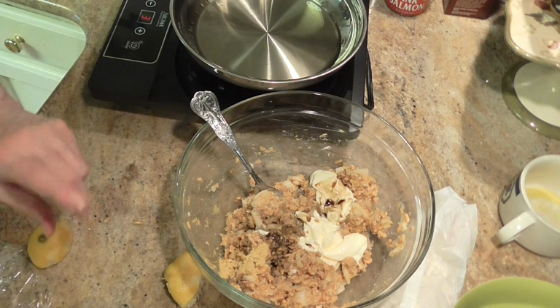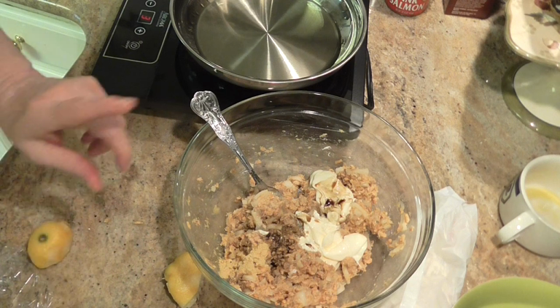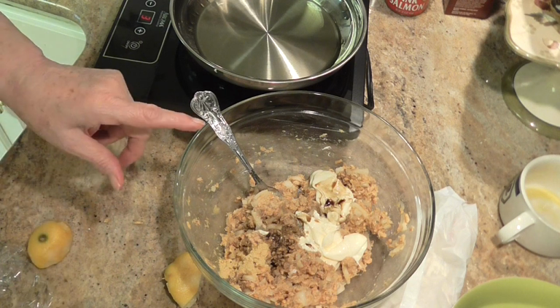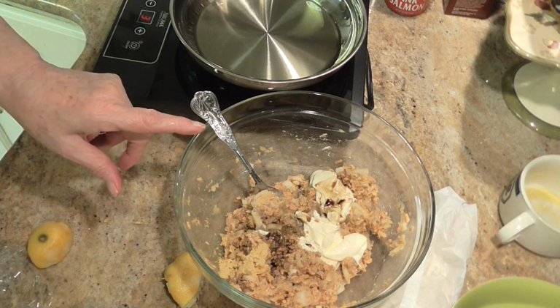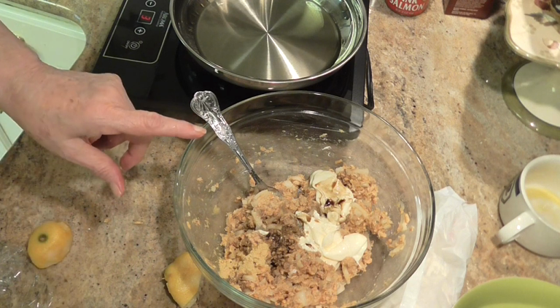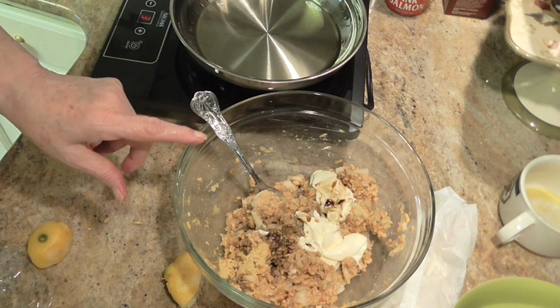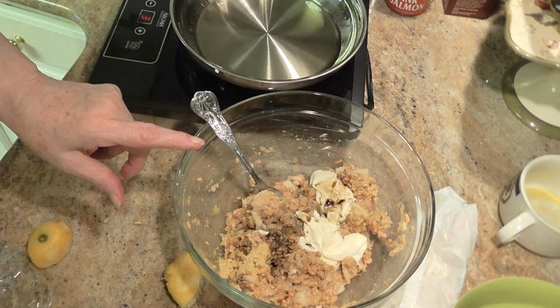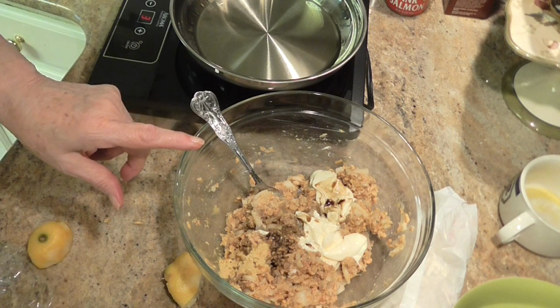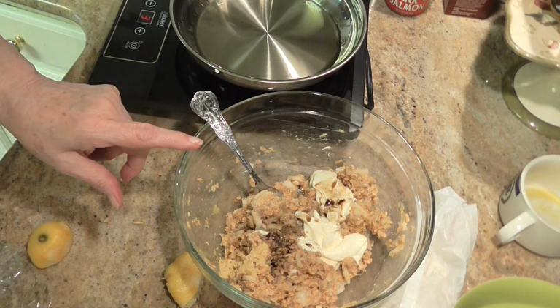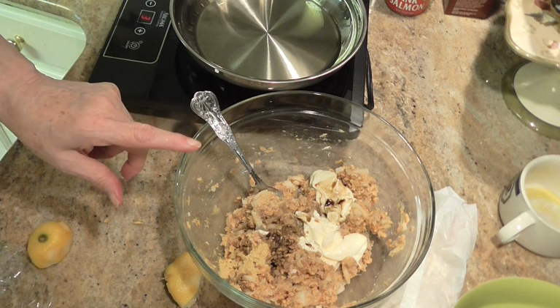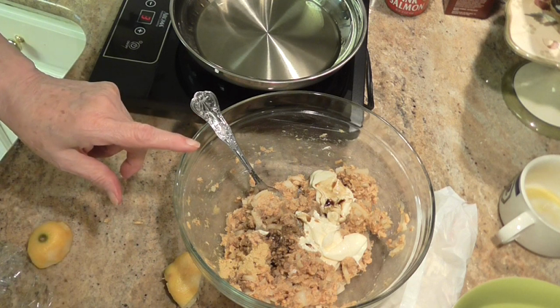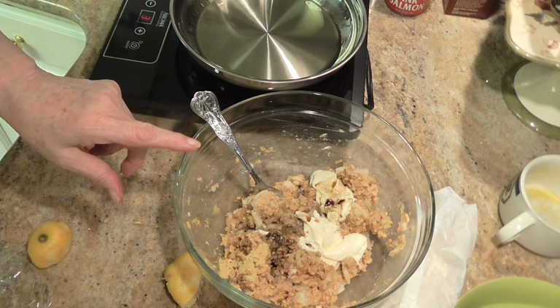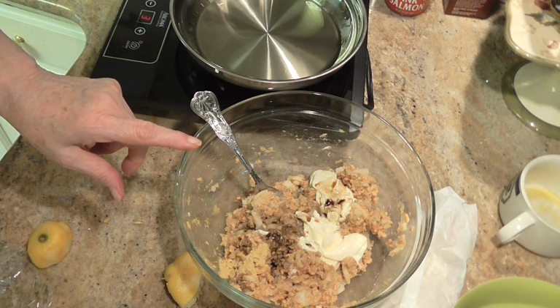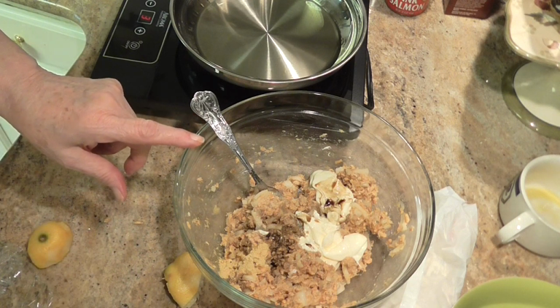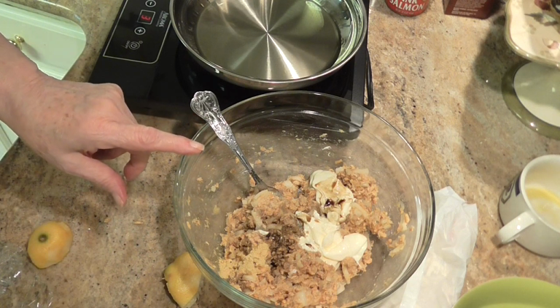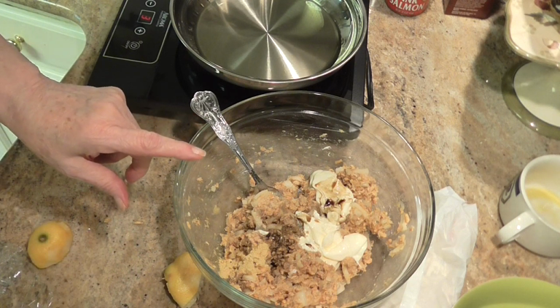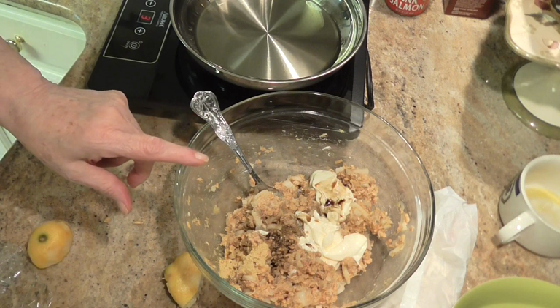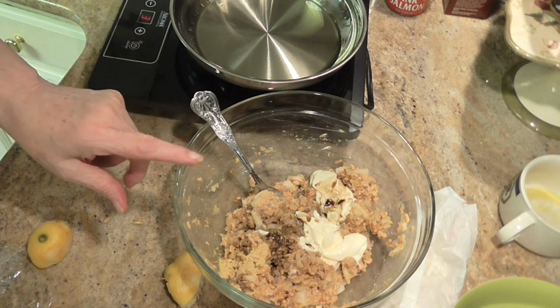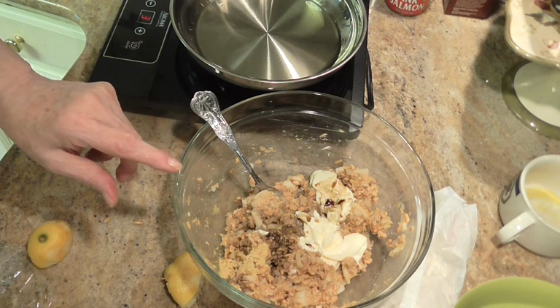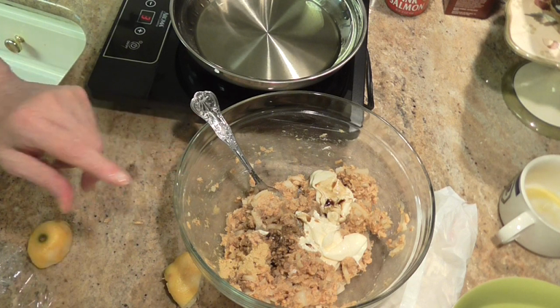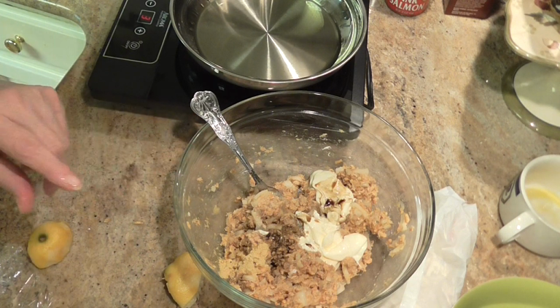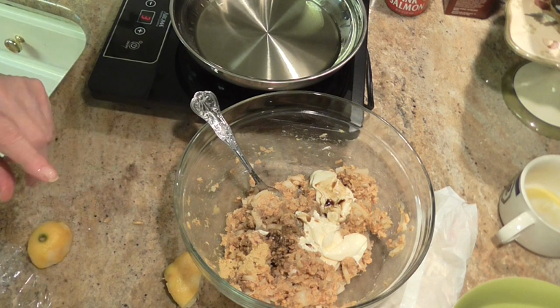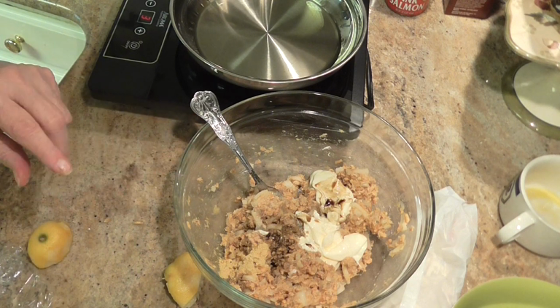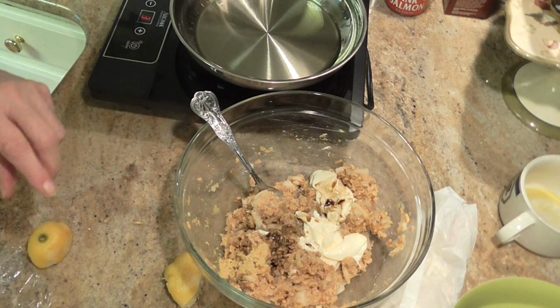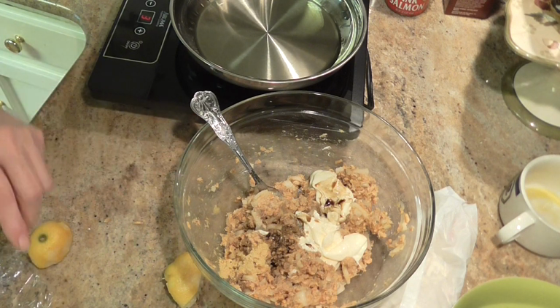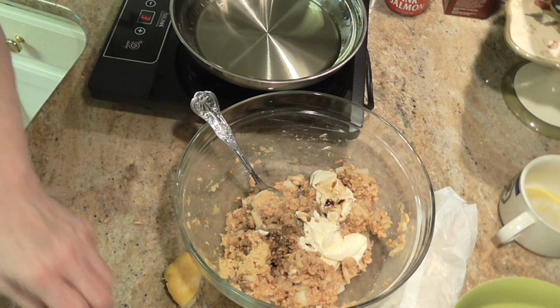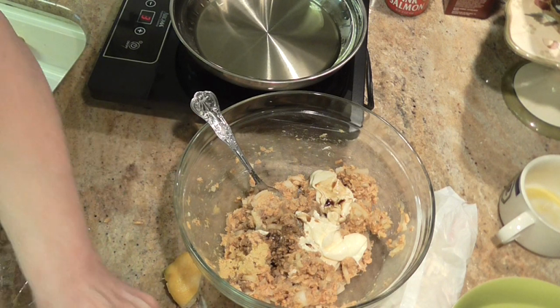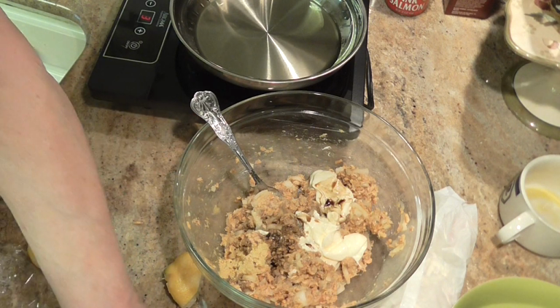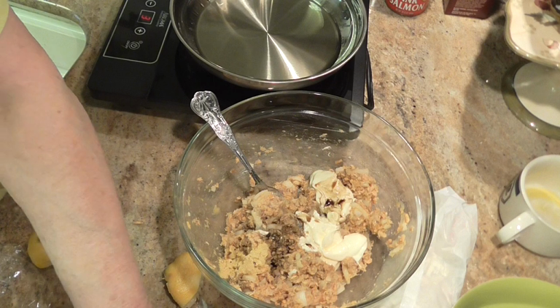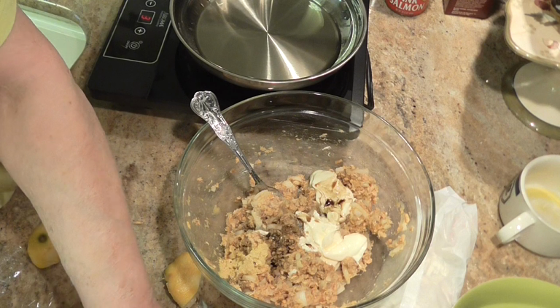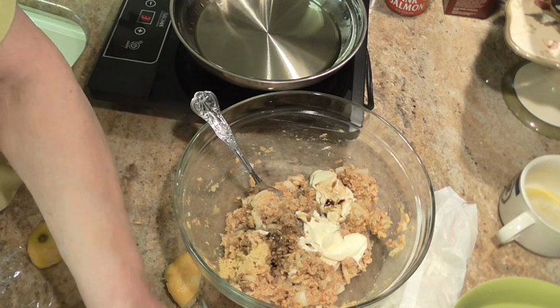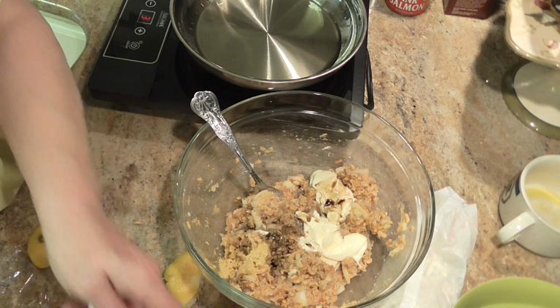I'll put the dry mustard in. Now it's a teaspoon of red pepper flakes.